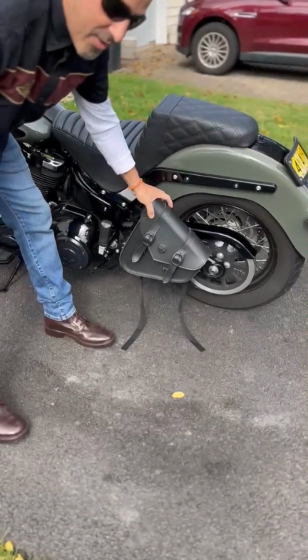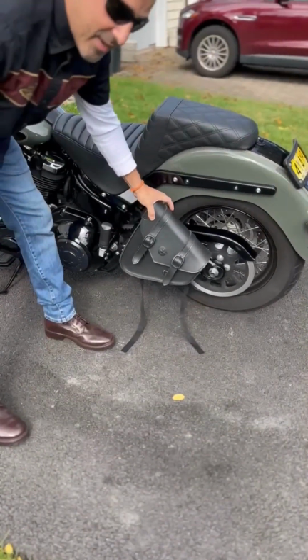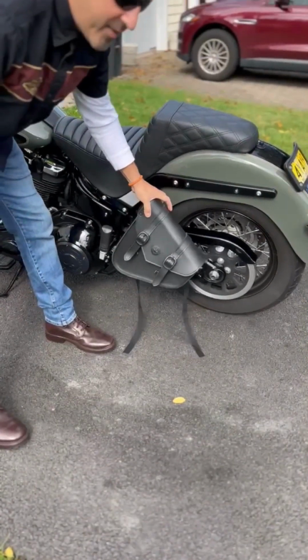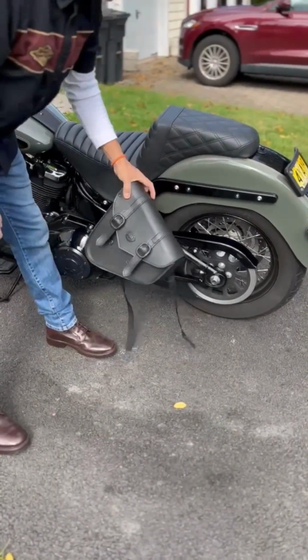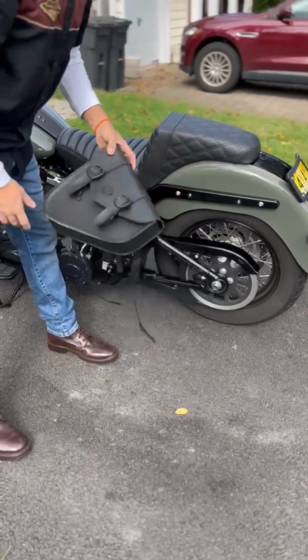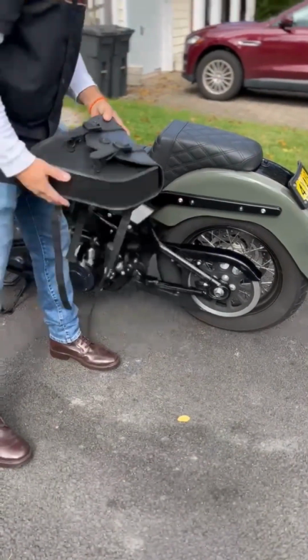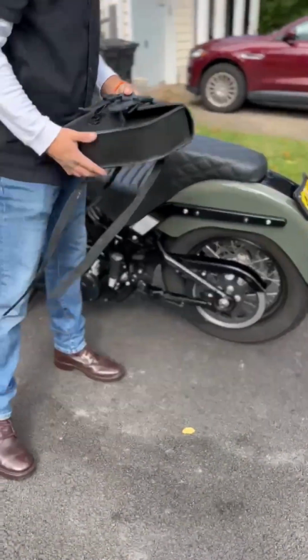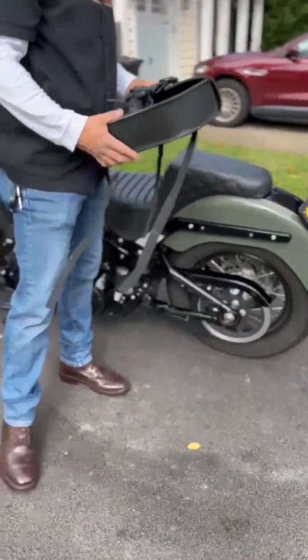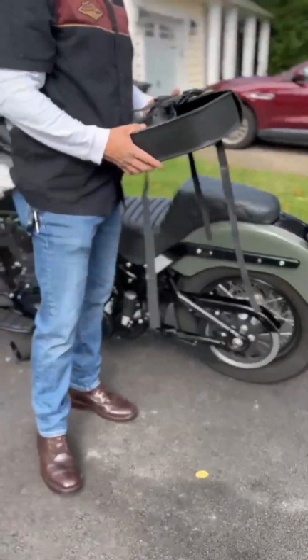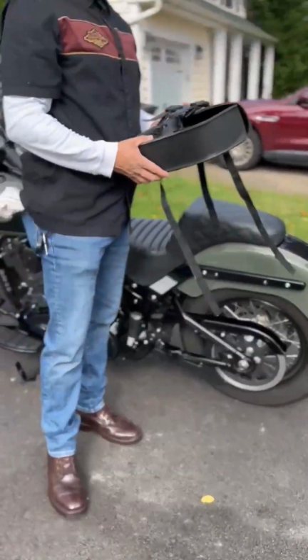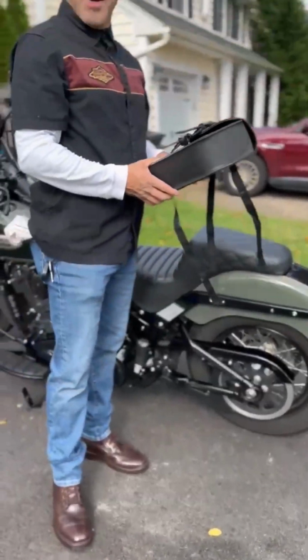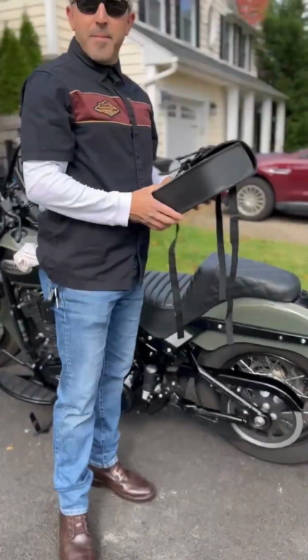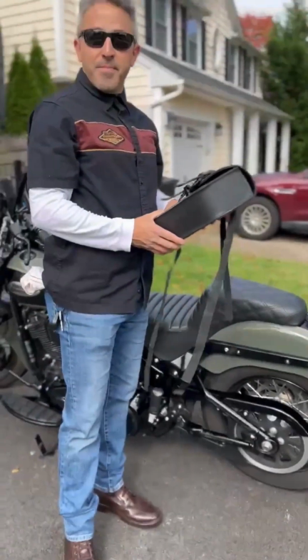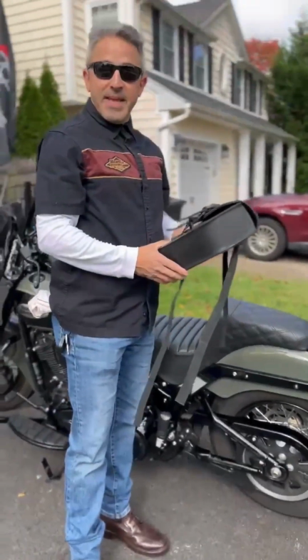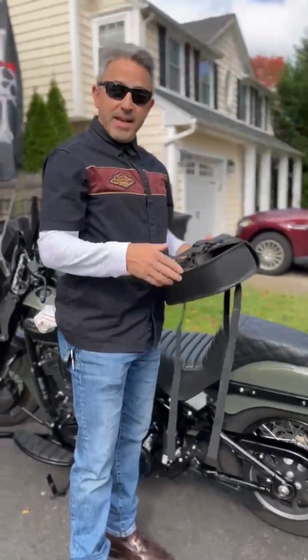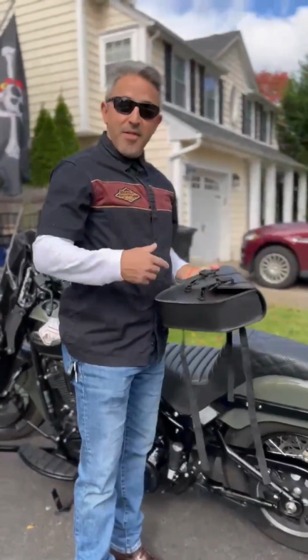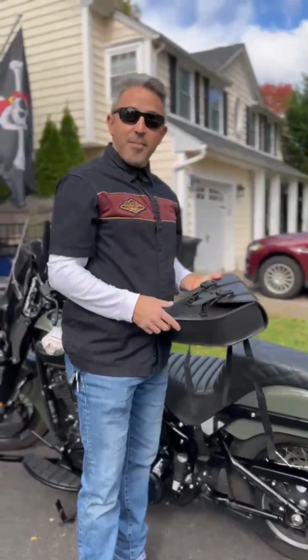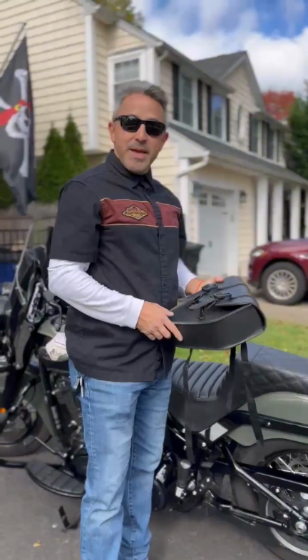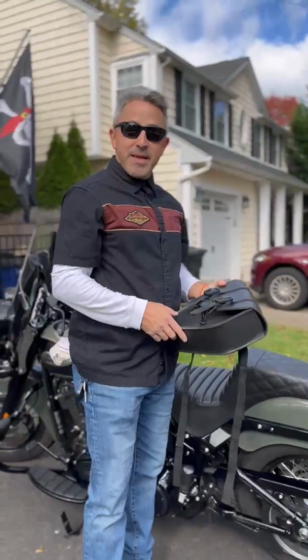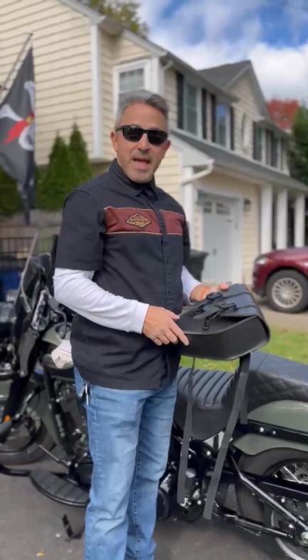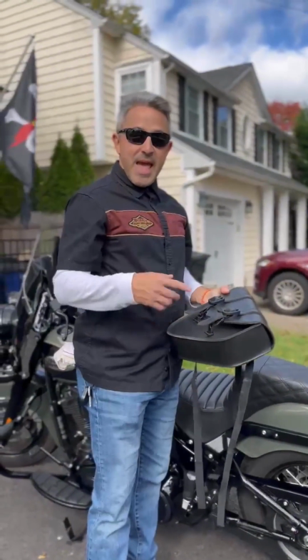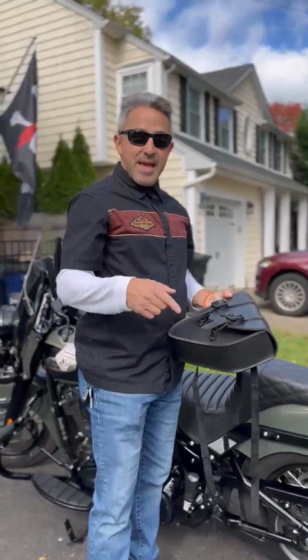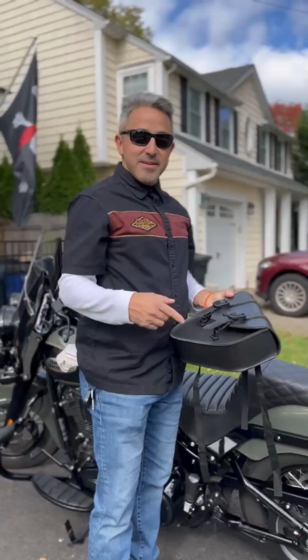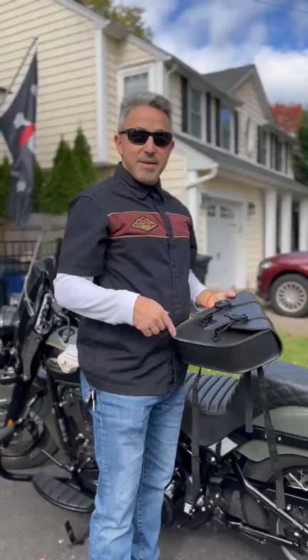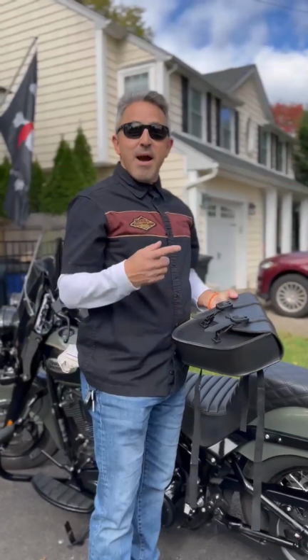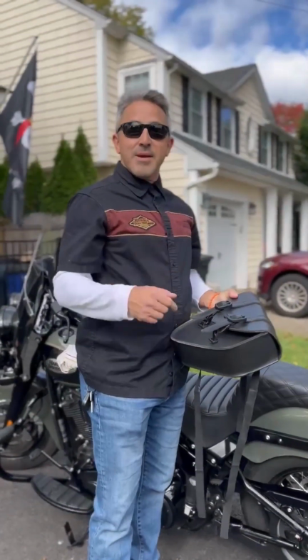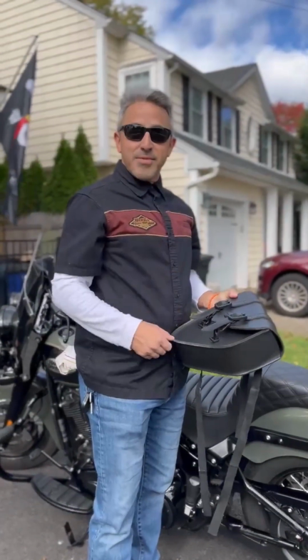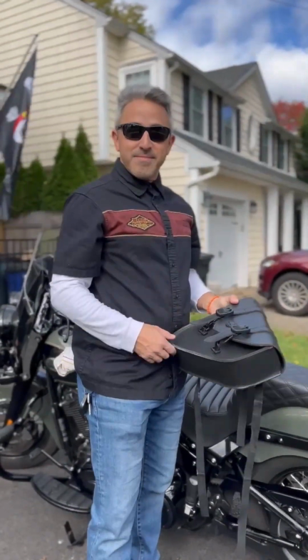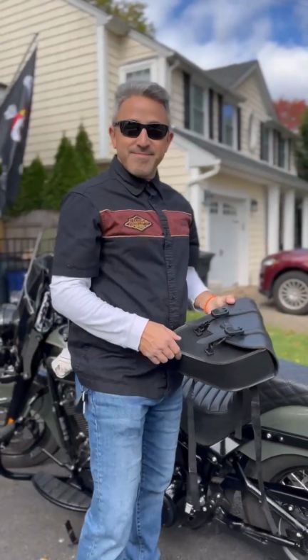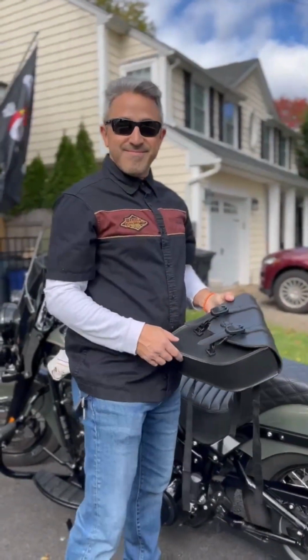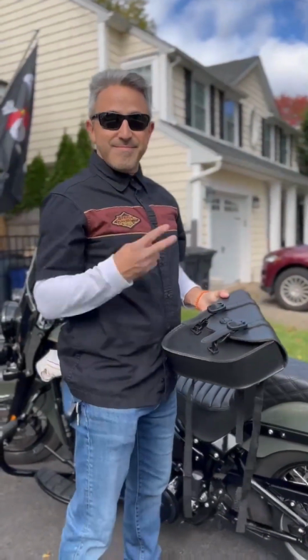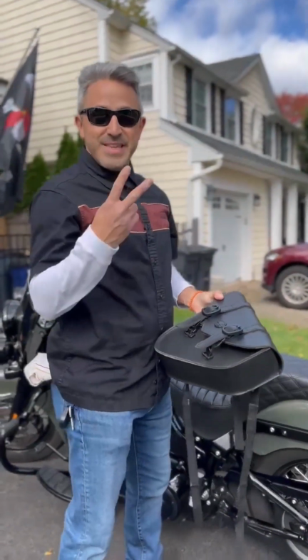The next video will be showing you it on the bike and me riding with it. Peace.